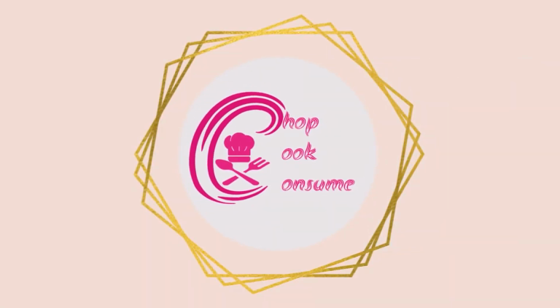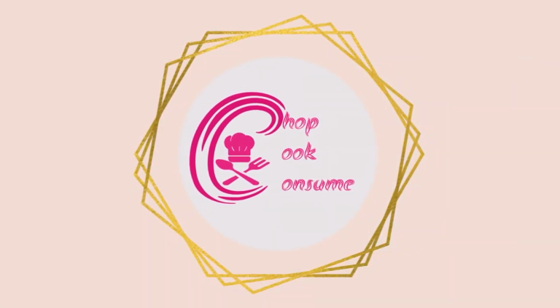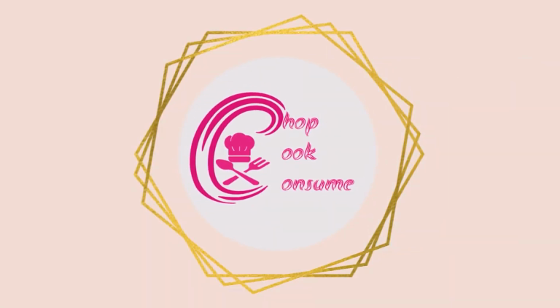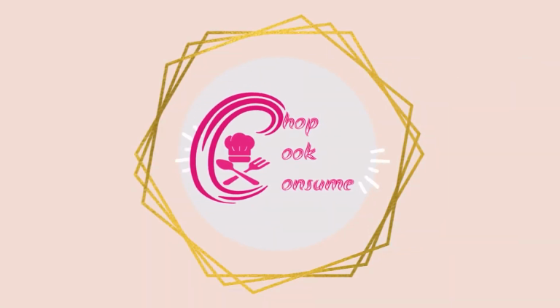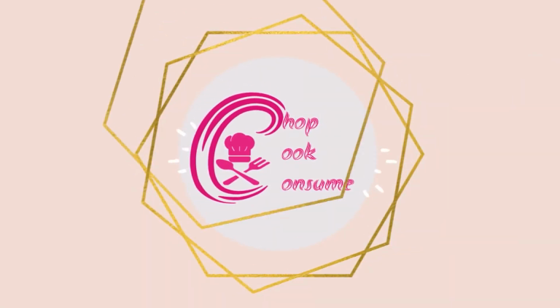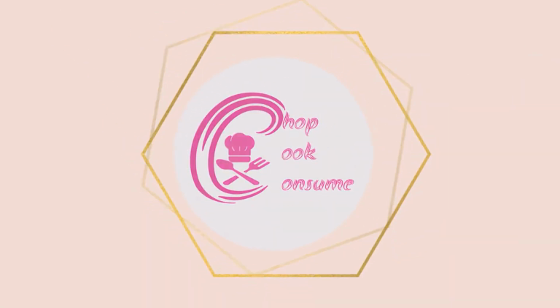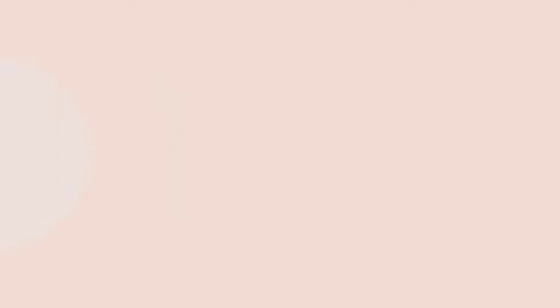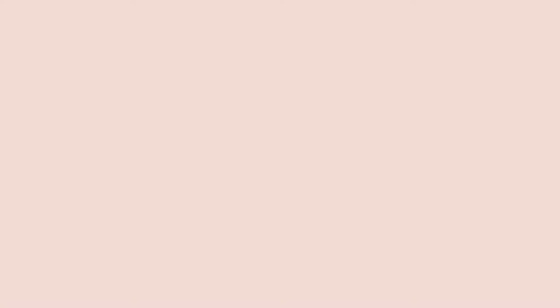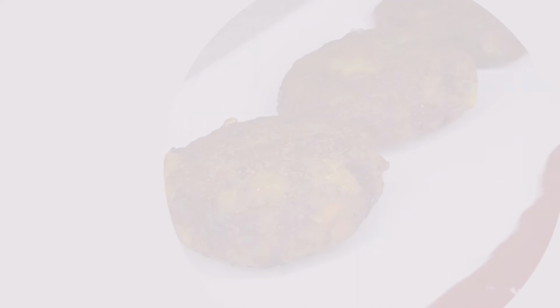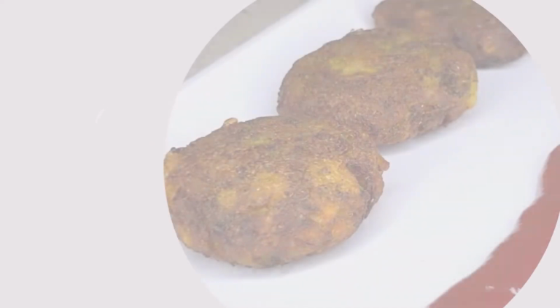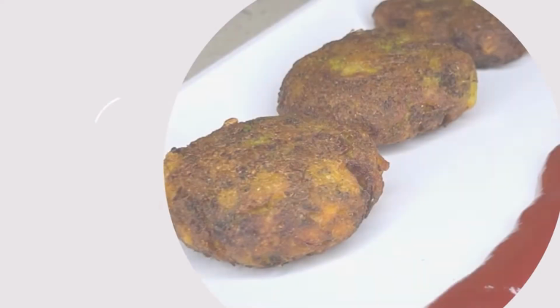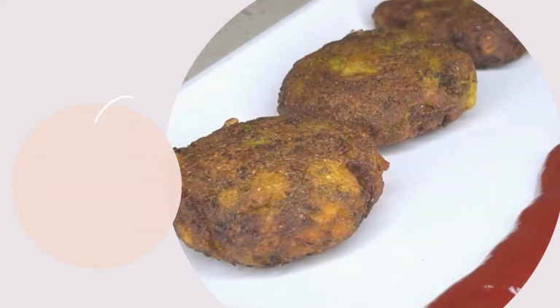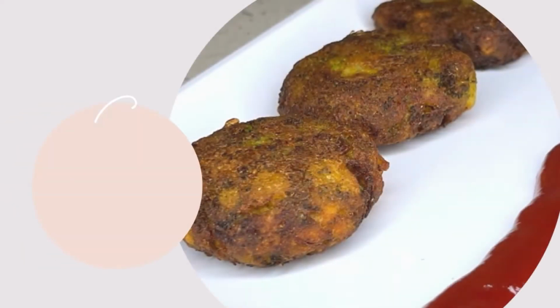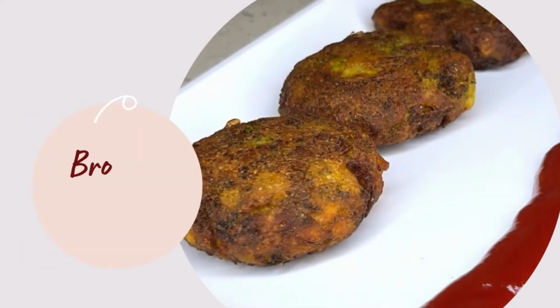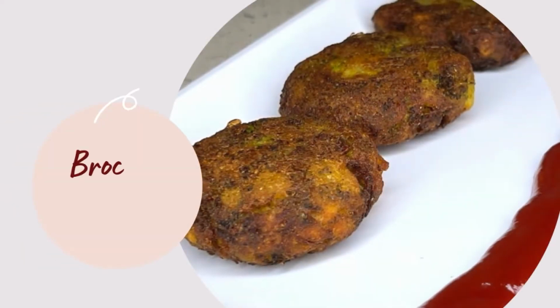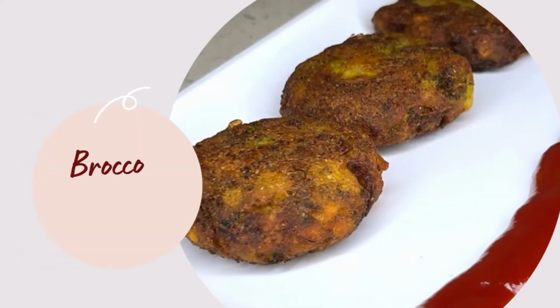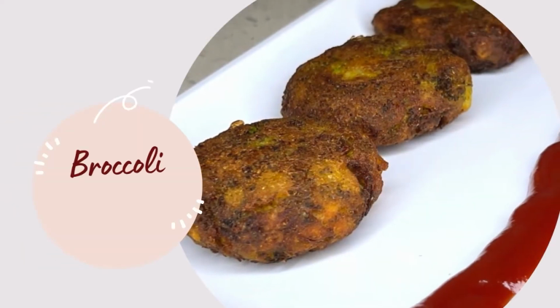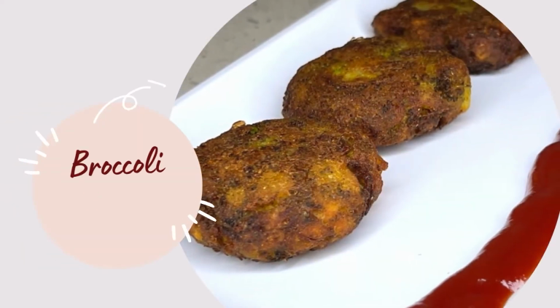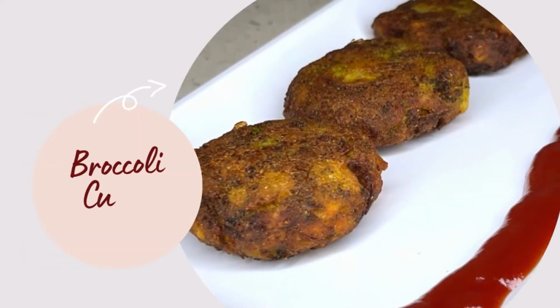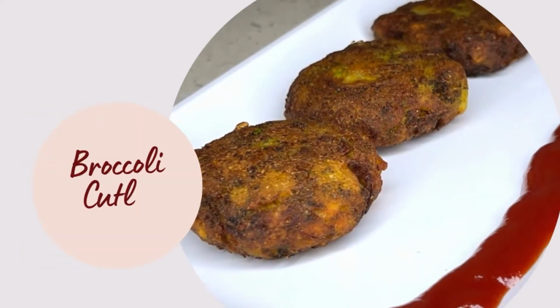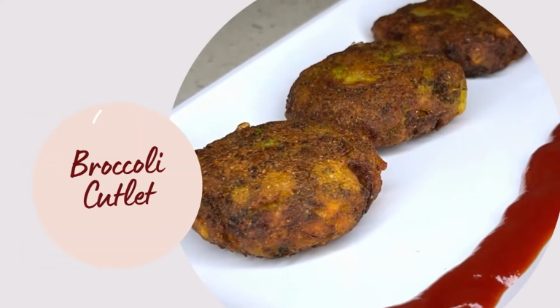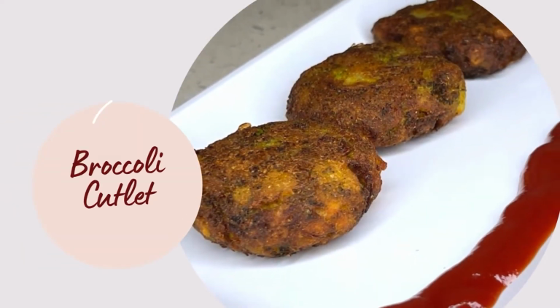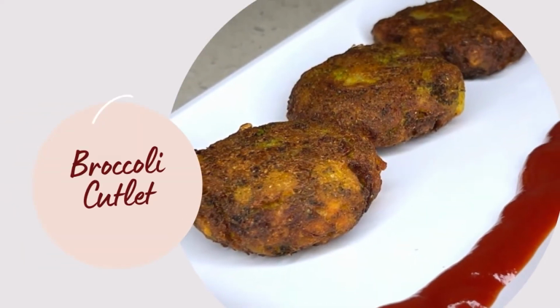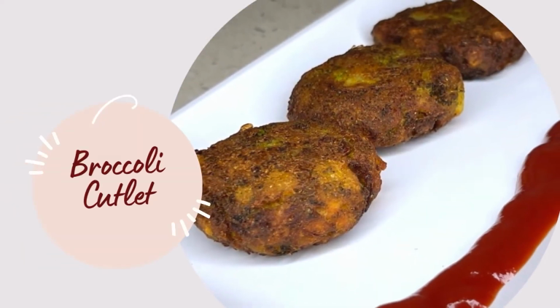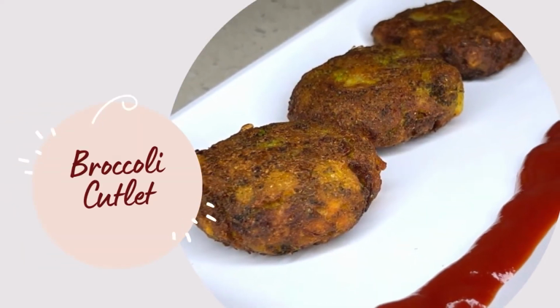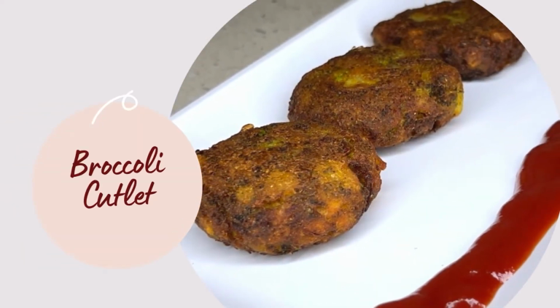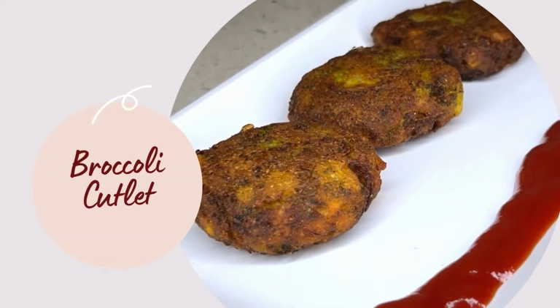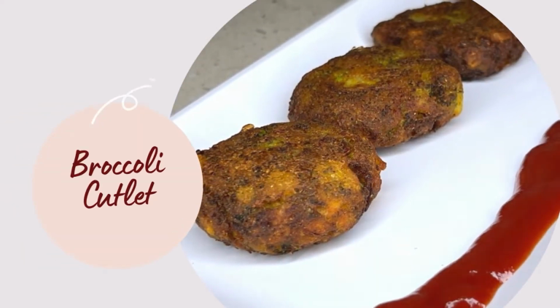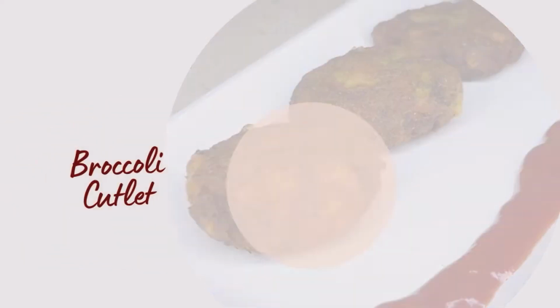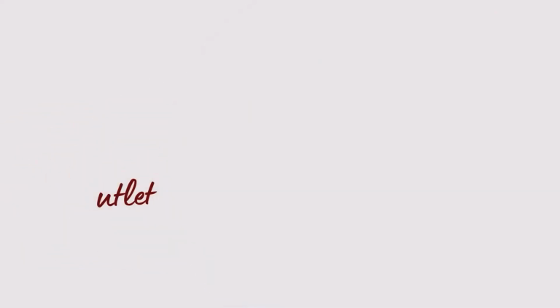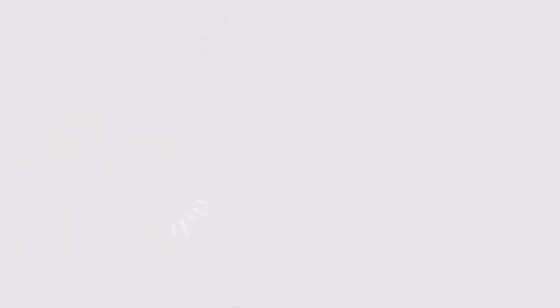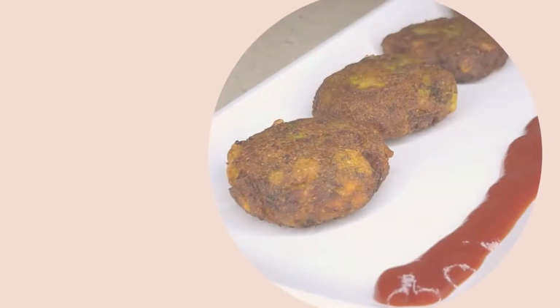This is our Kids Friendly Broccoli Cutlet. I want to make the broccoli for benefit.